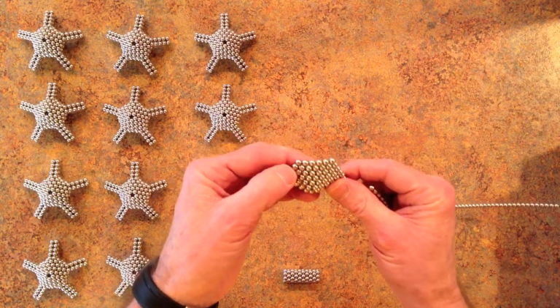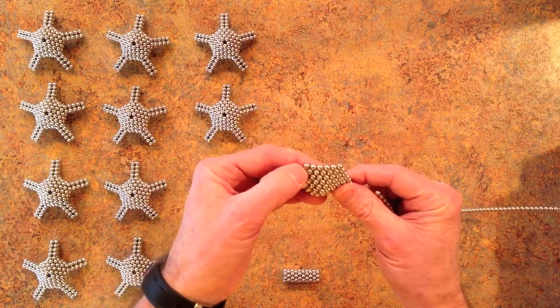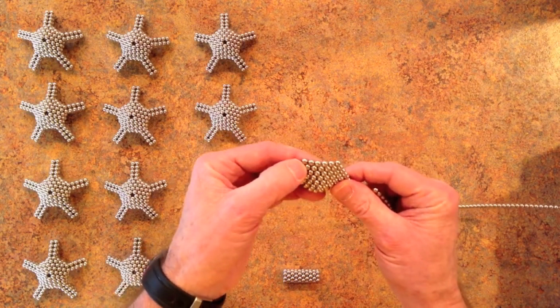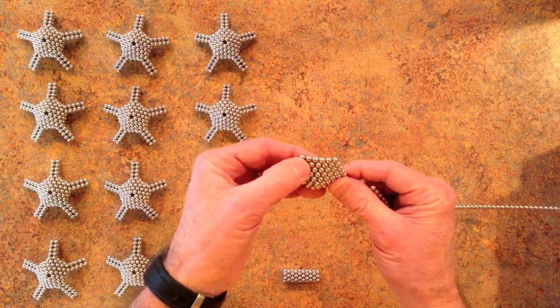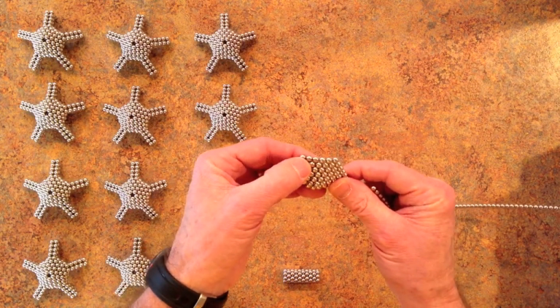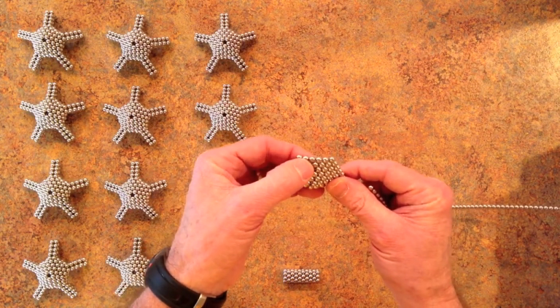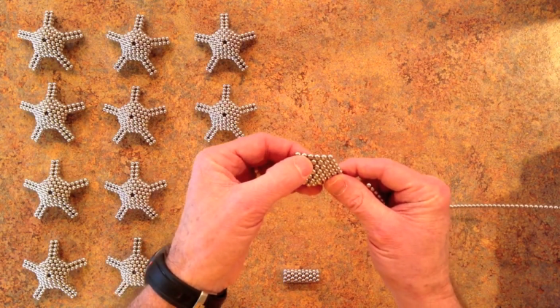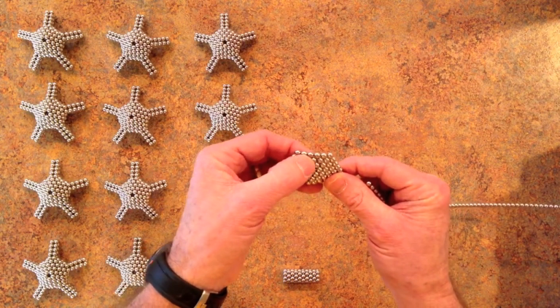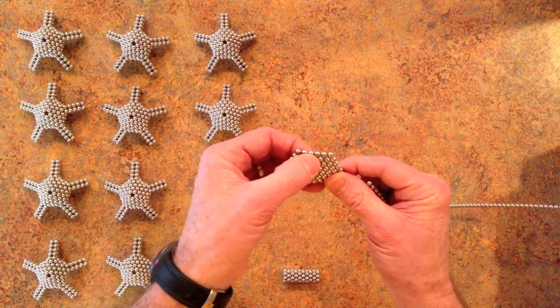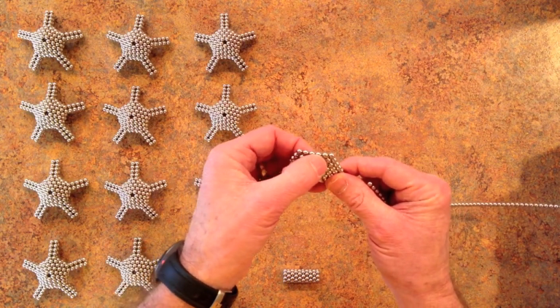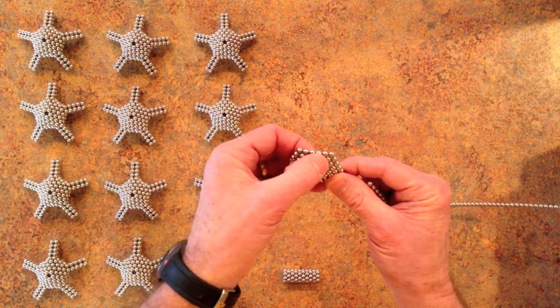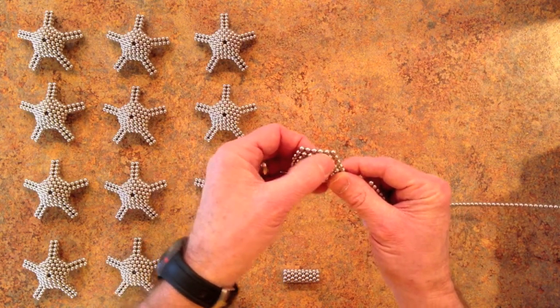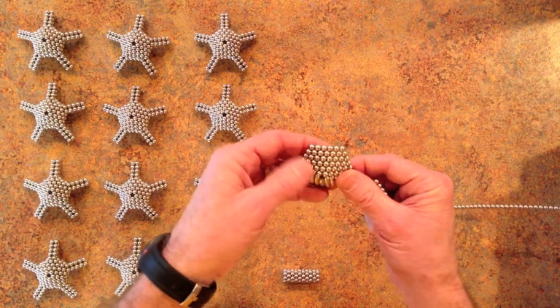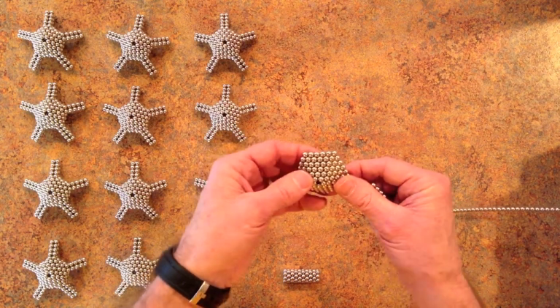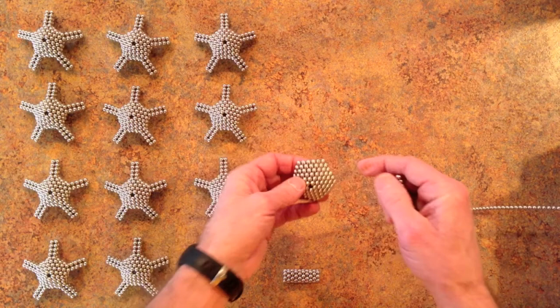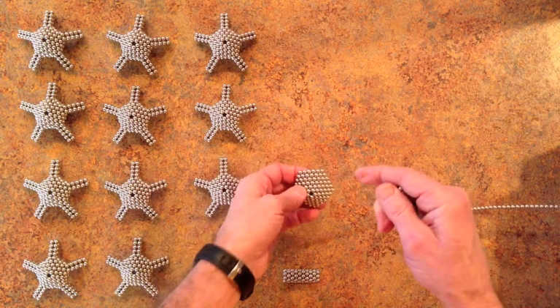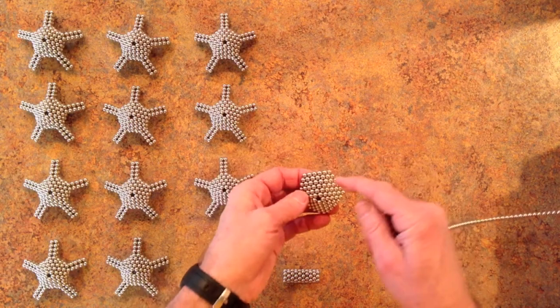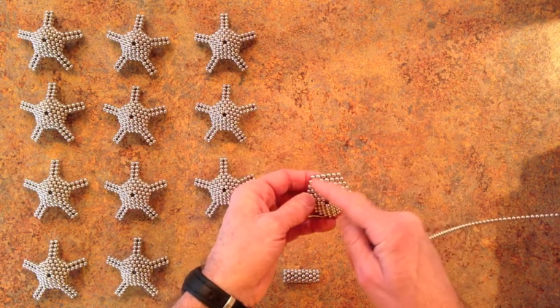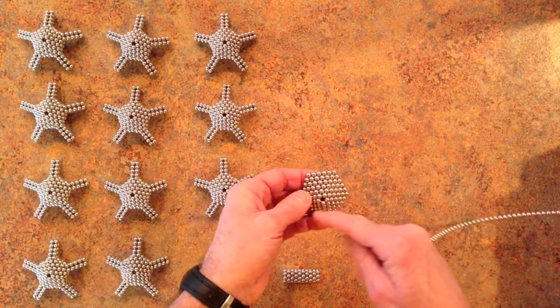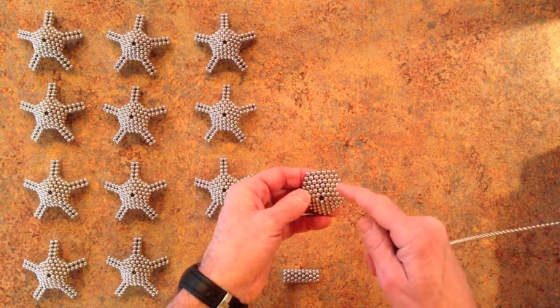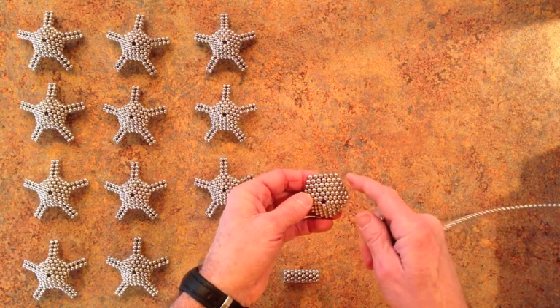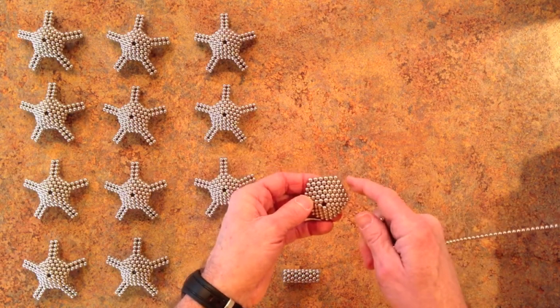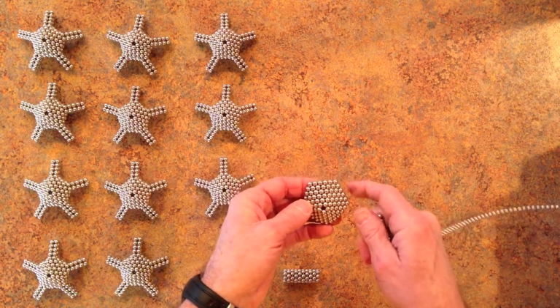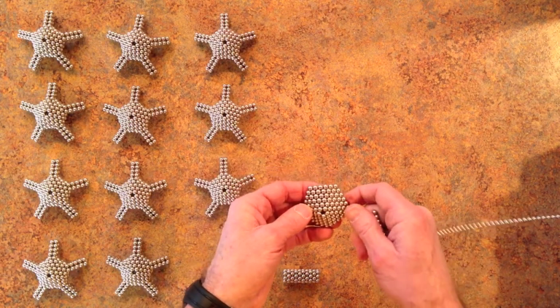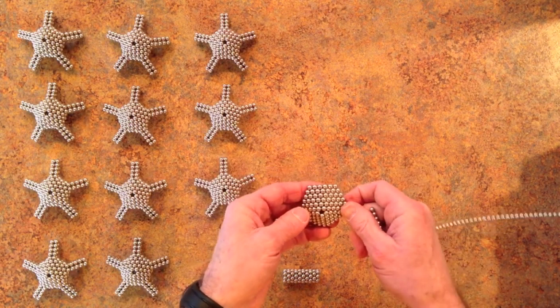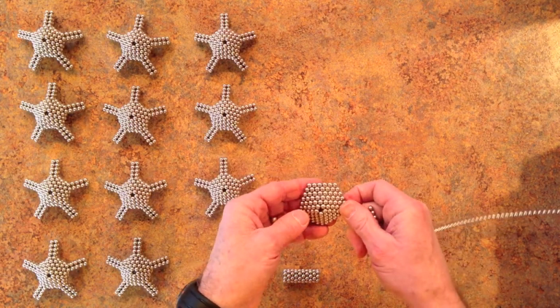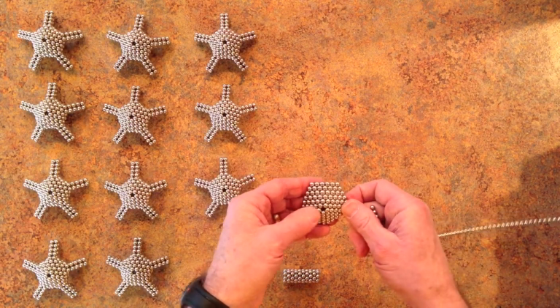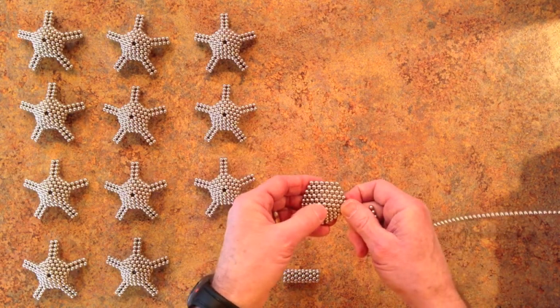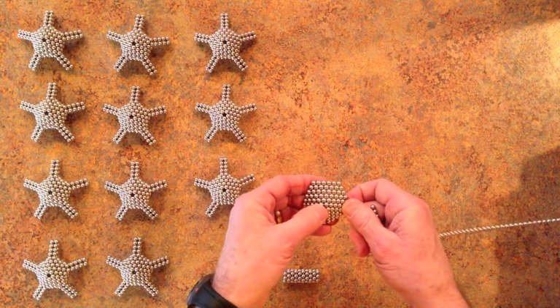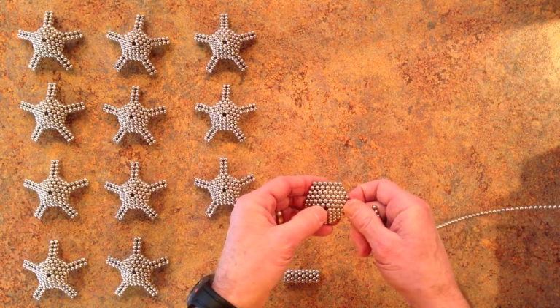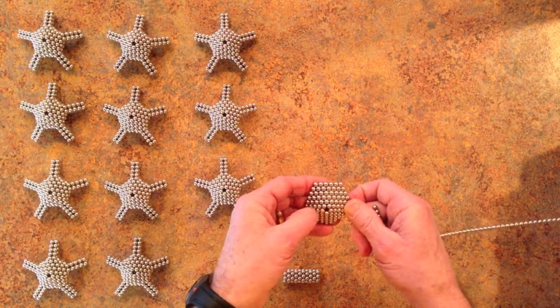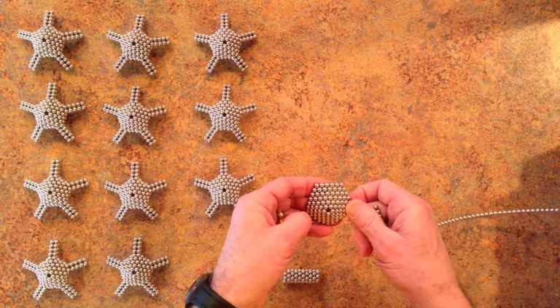That's 1, 2, 3, 4, 5, 6. And I've wound this one so that it's a mountain.